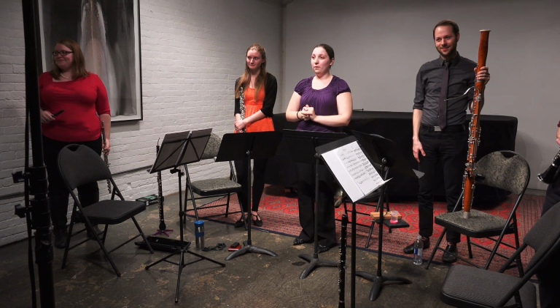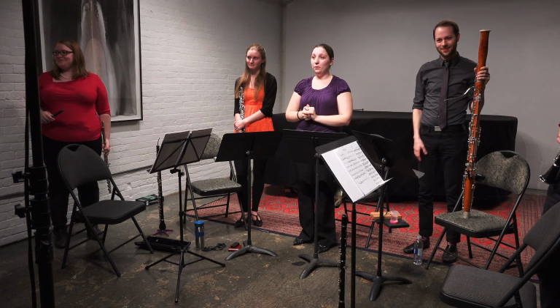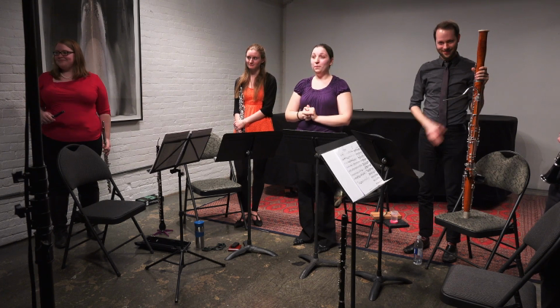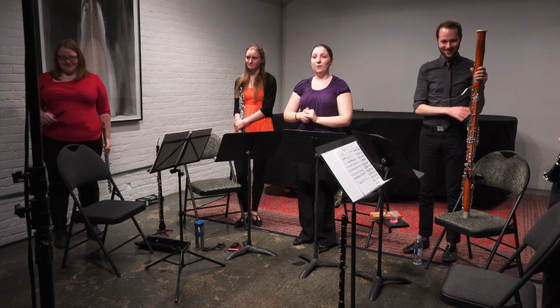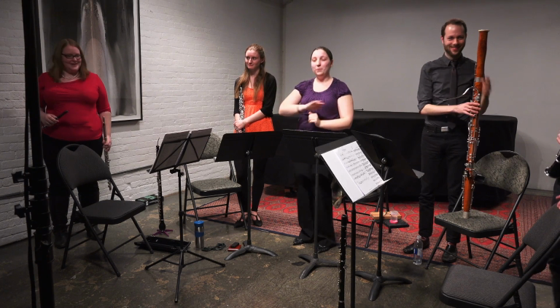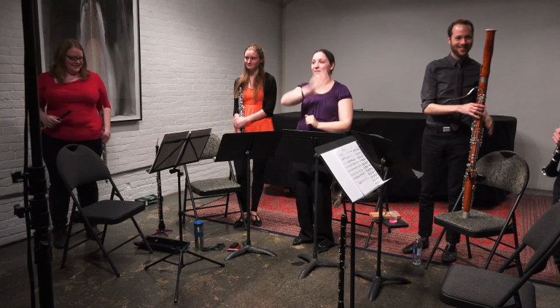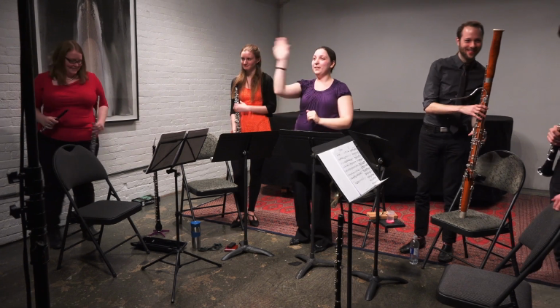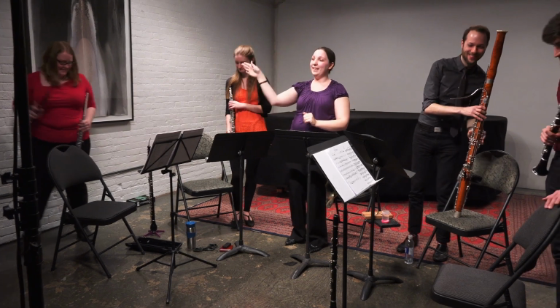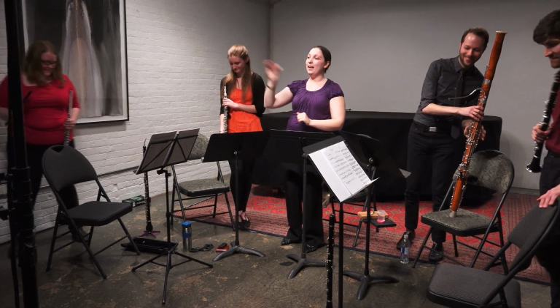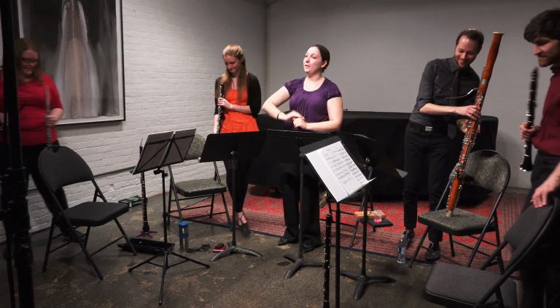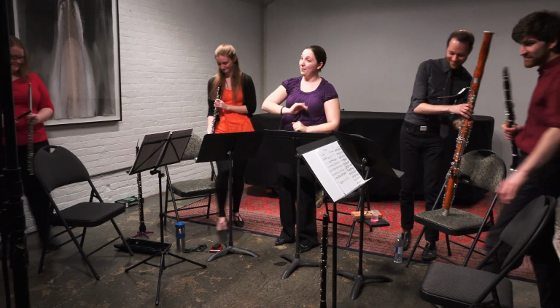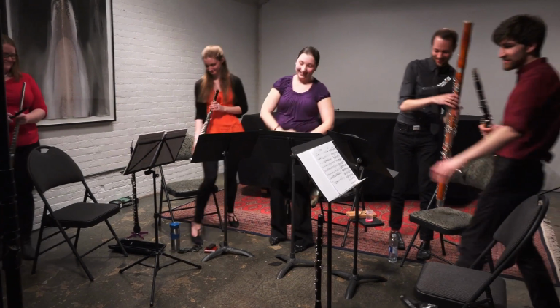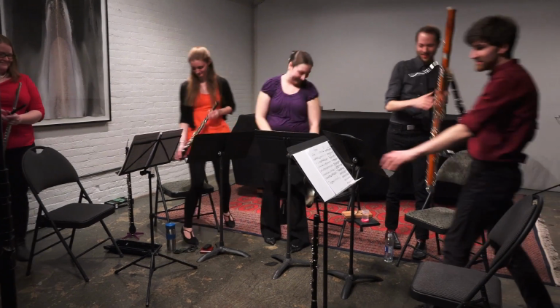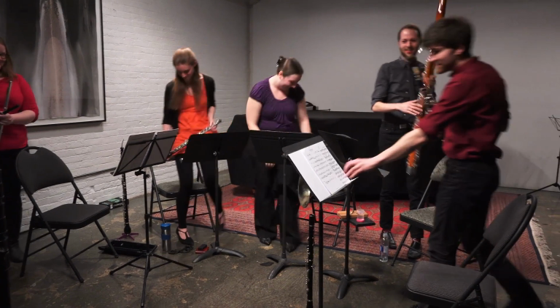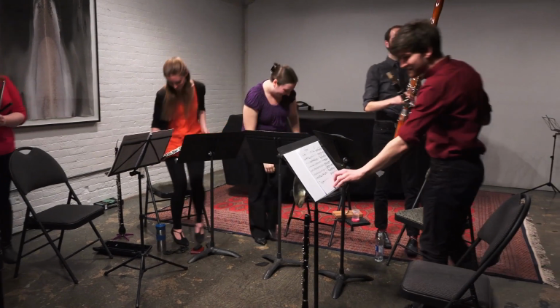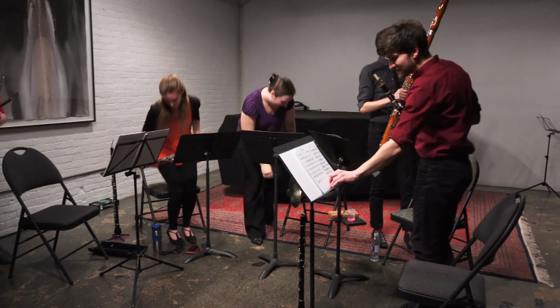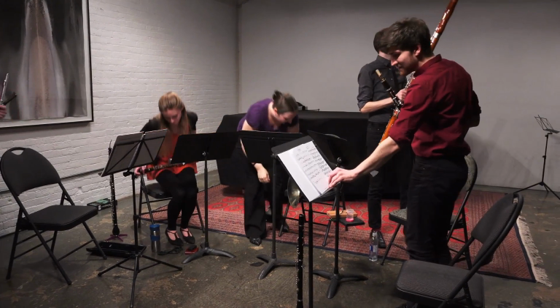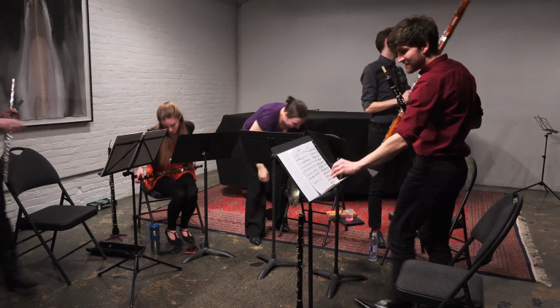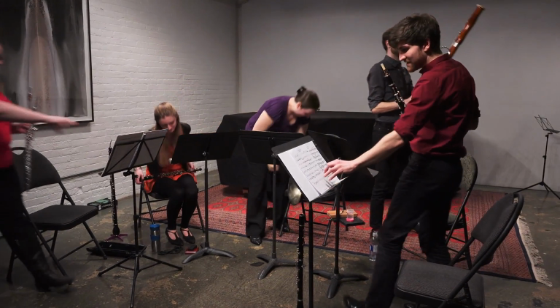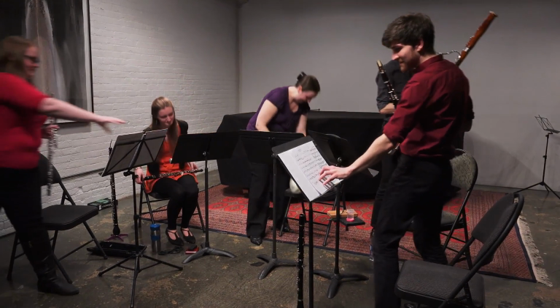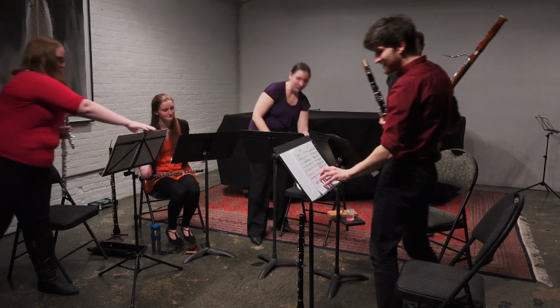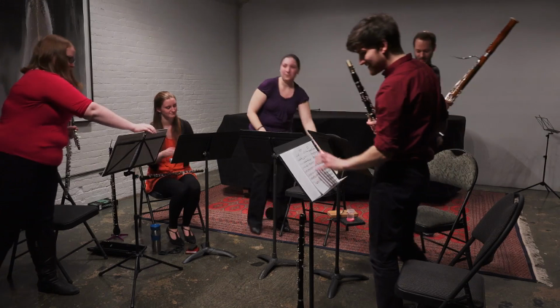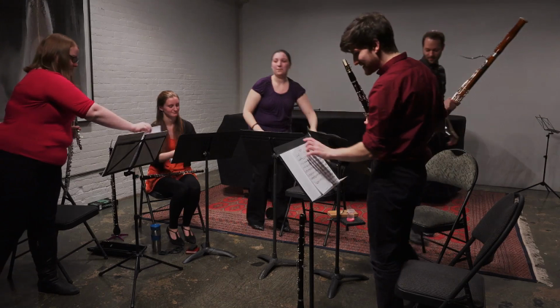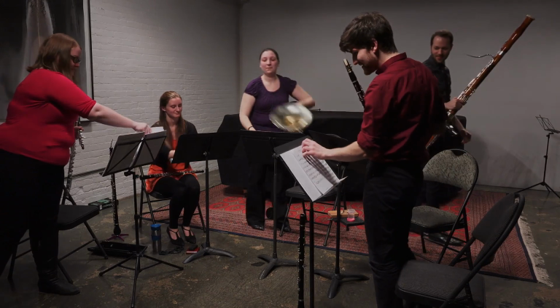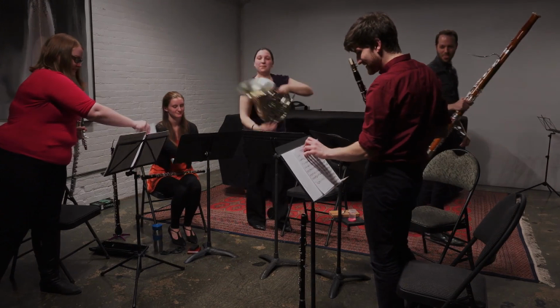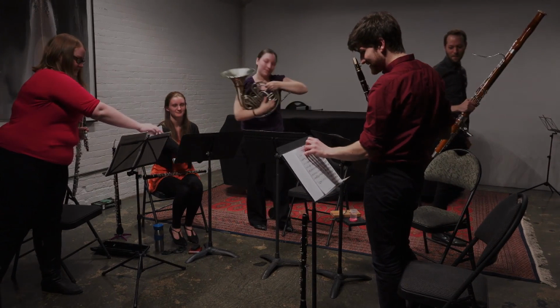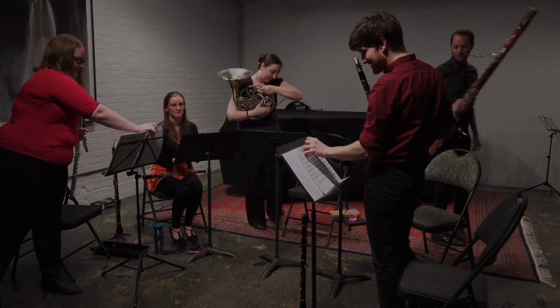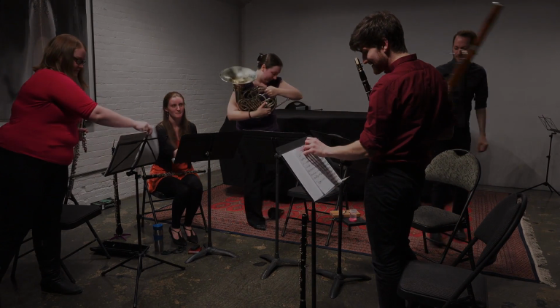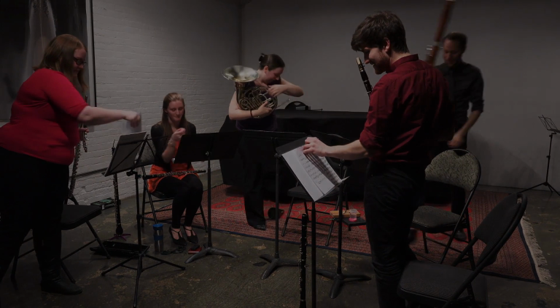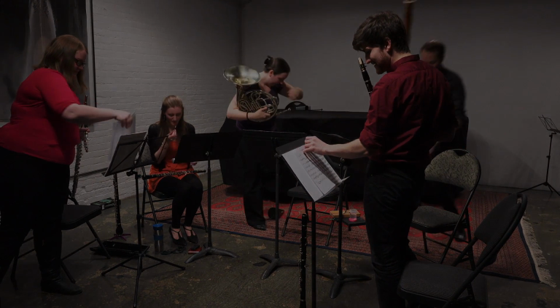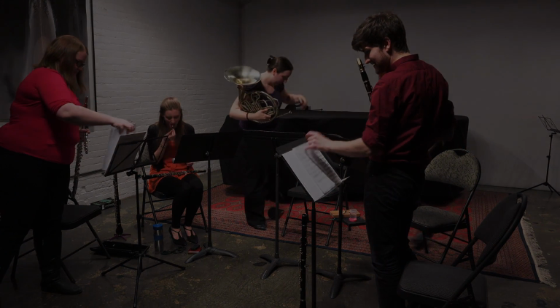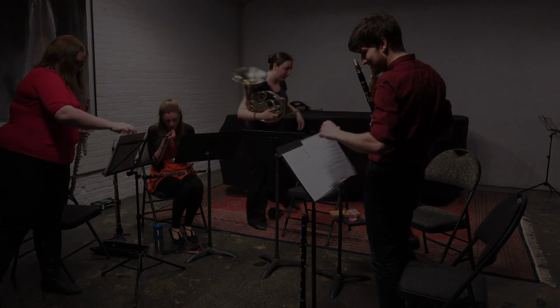See you soon. We'll see you in the second half — ten minutes. Thanks.